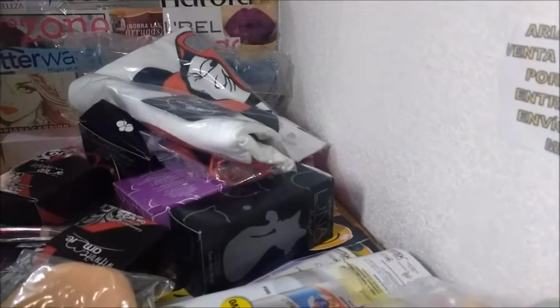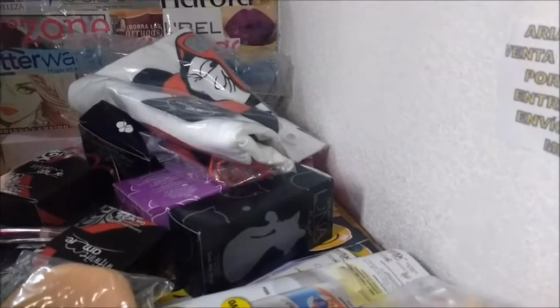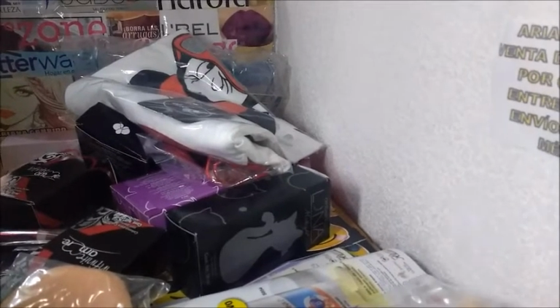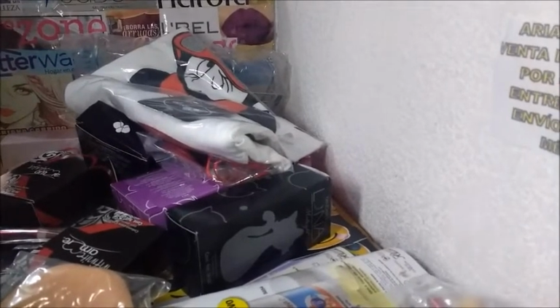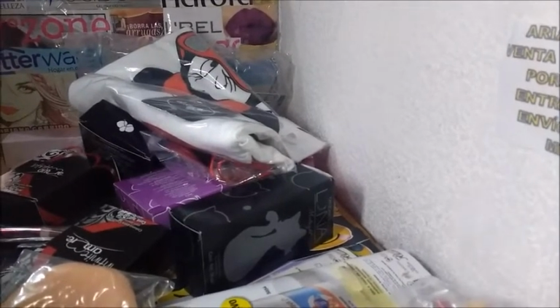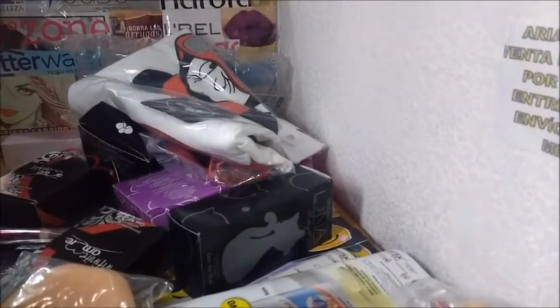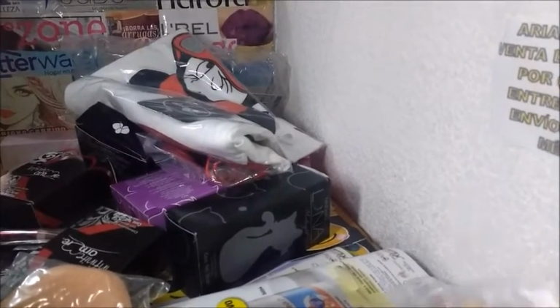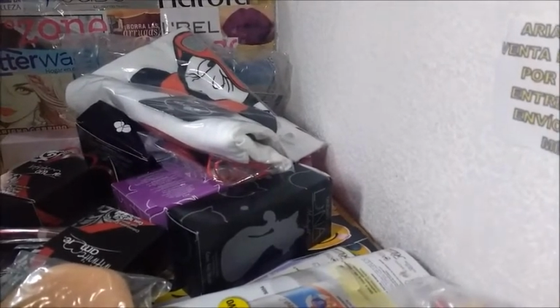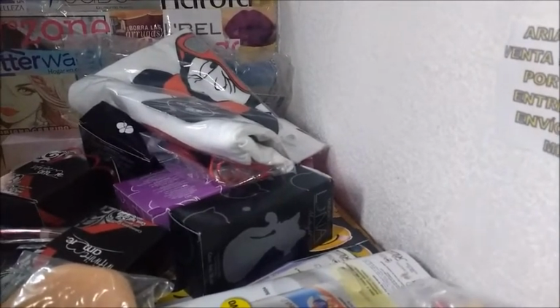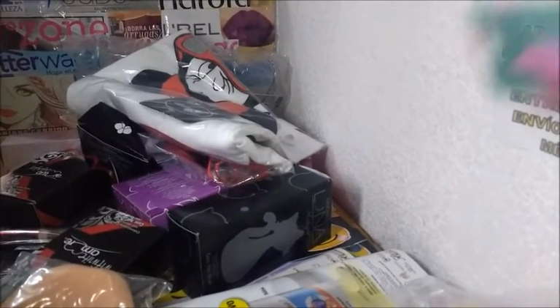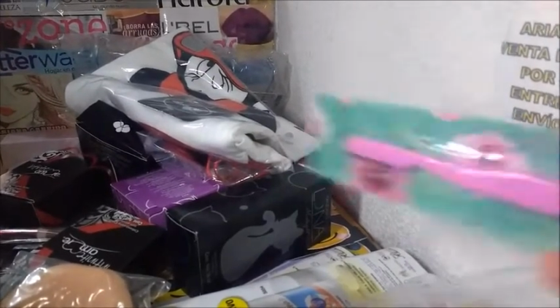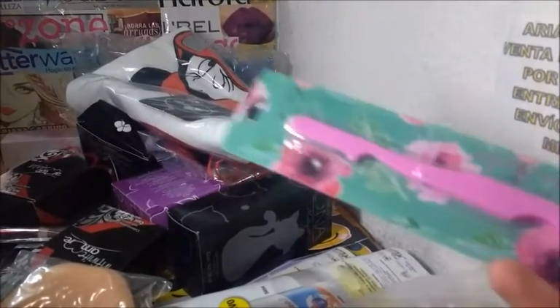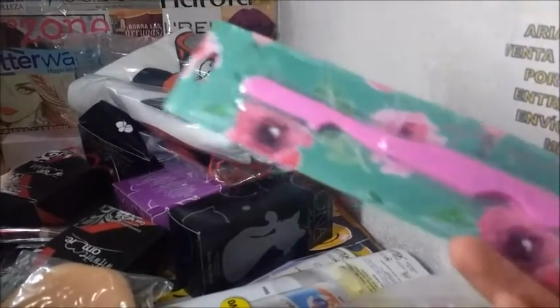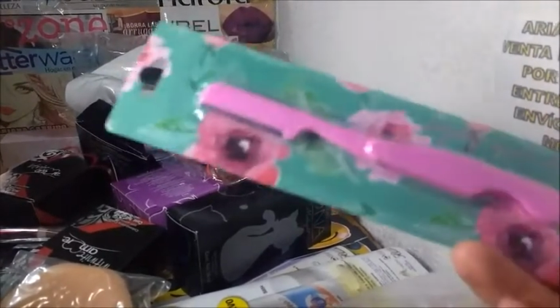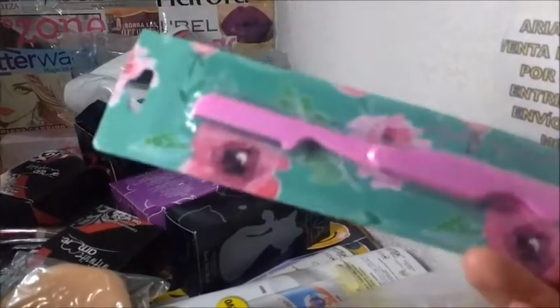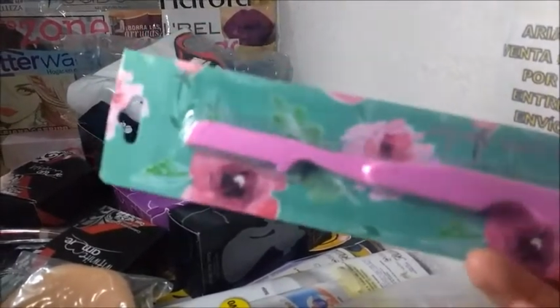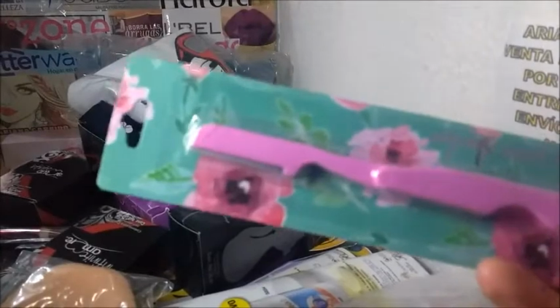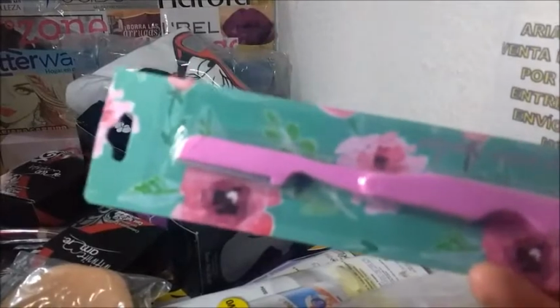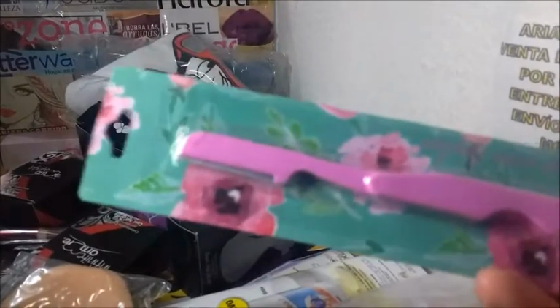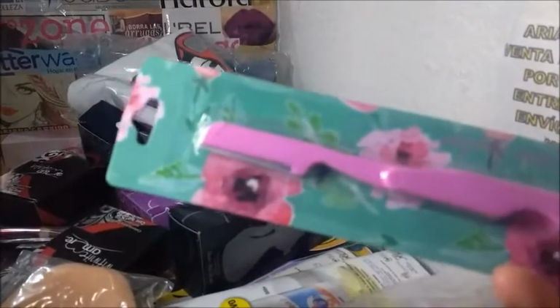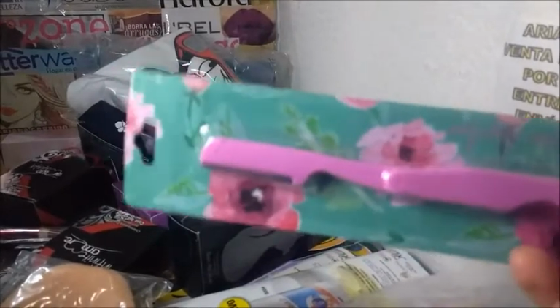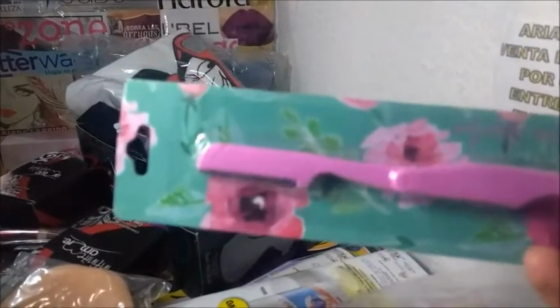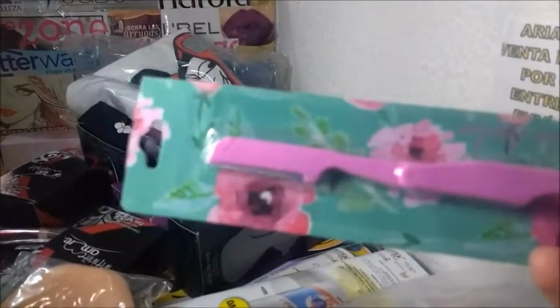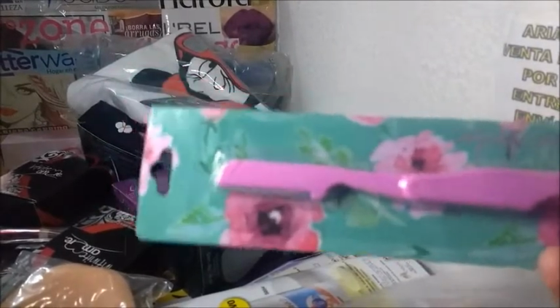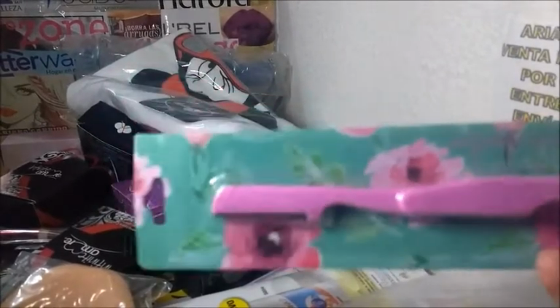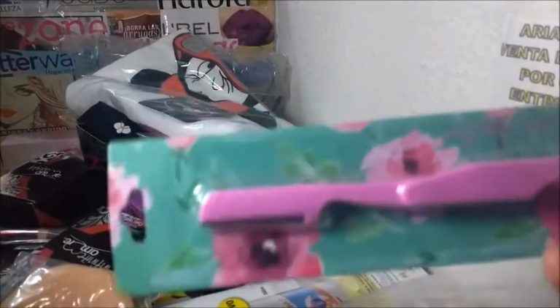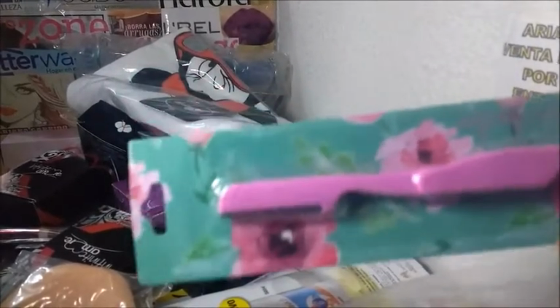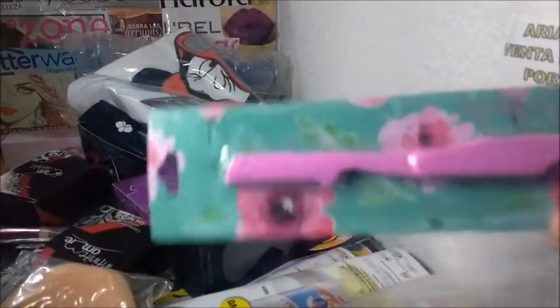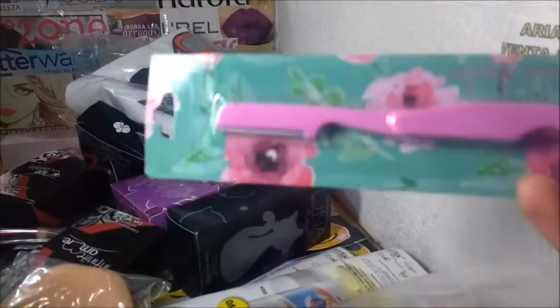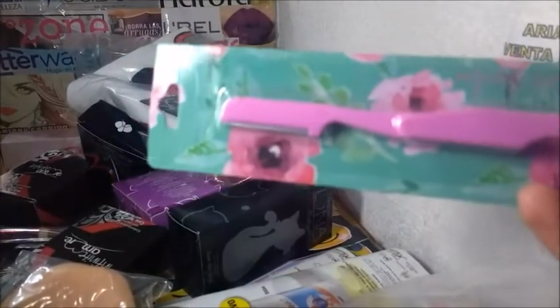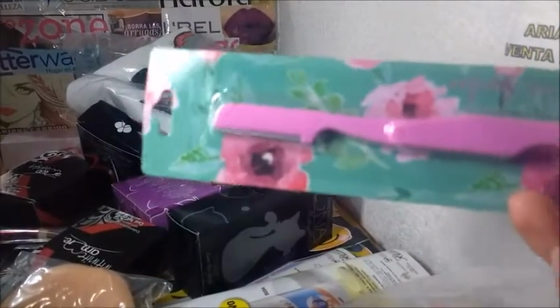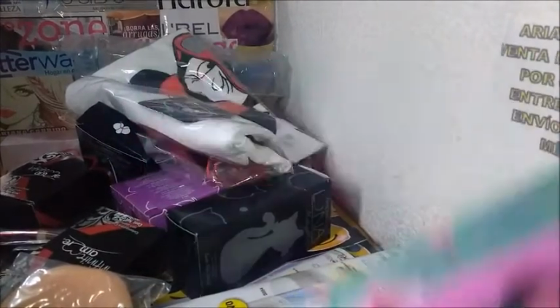Esta es un perfilador o una hoja para depilar. Precio catálogo 30, una ganancia de 7.75.